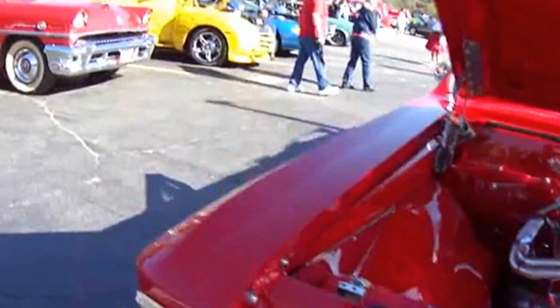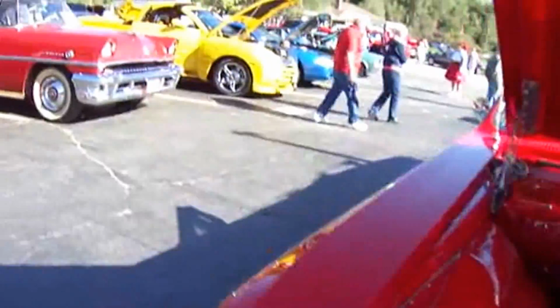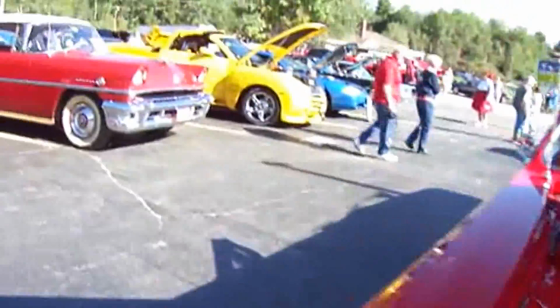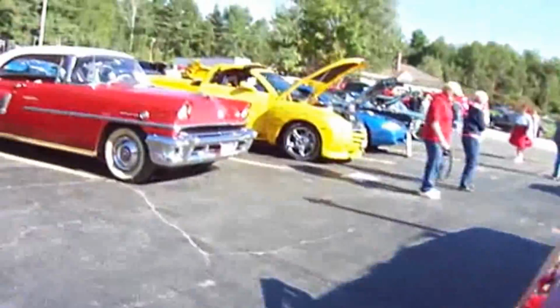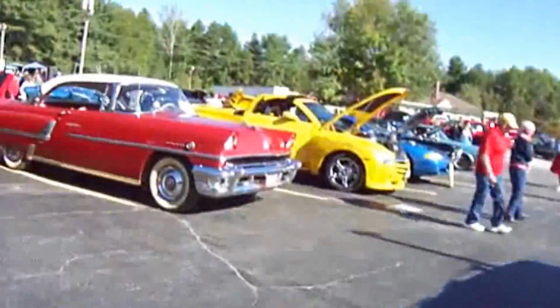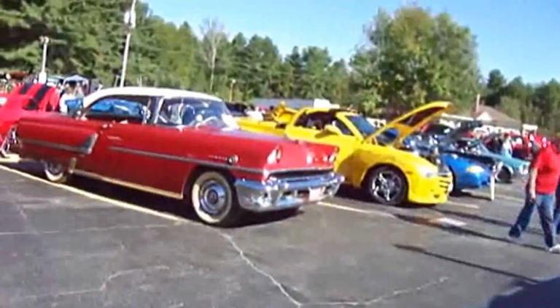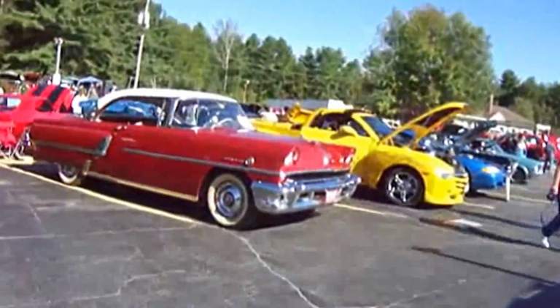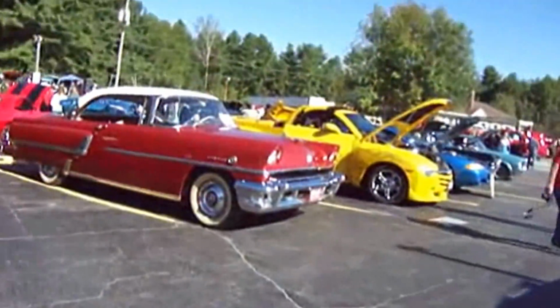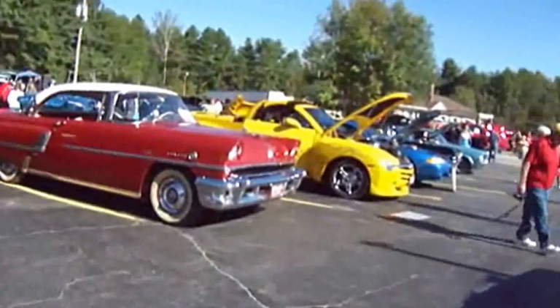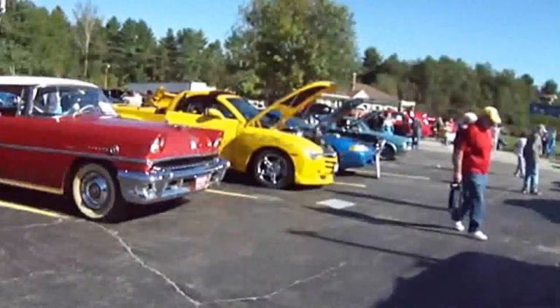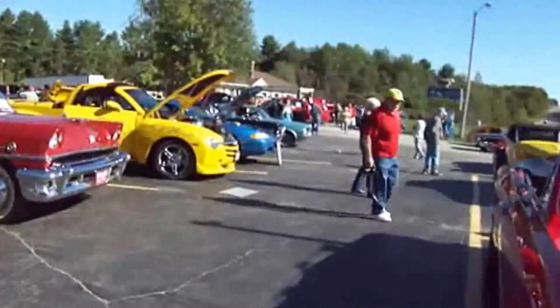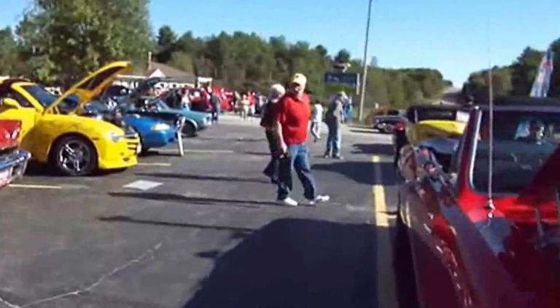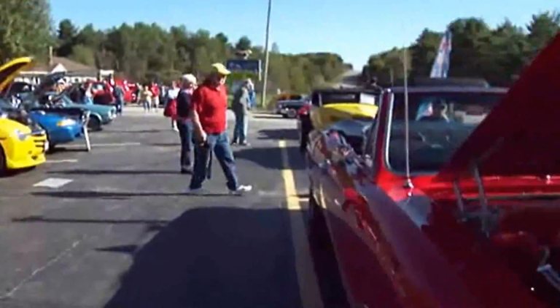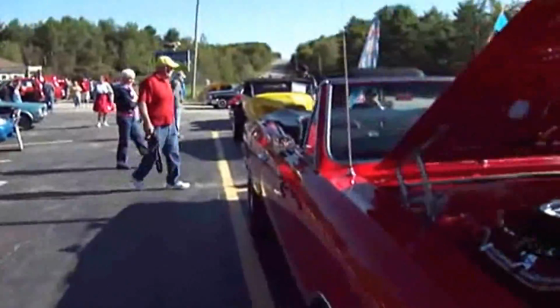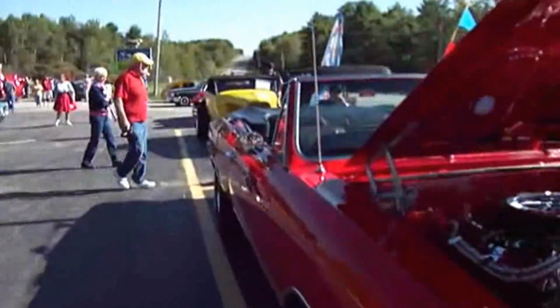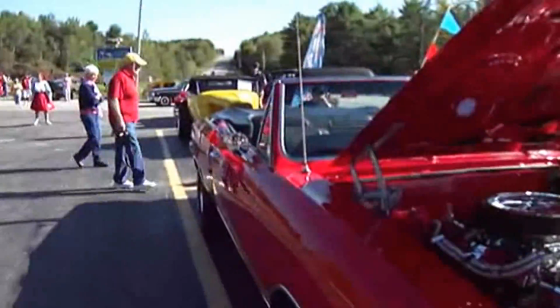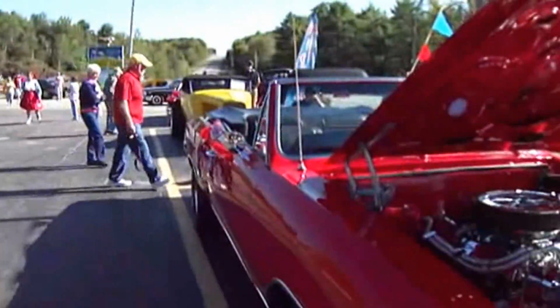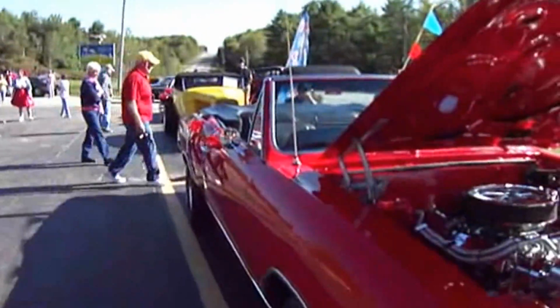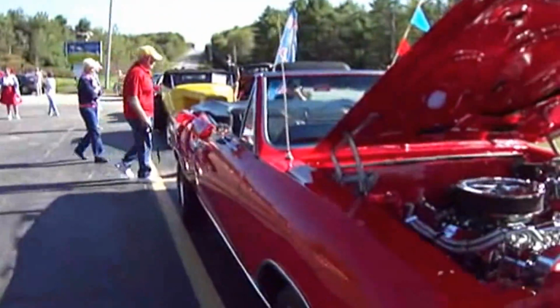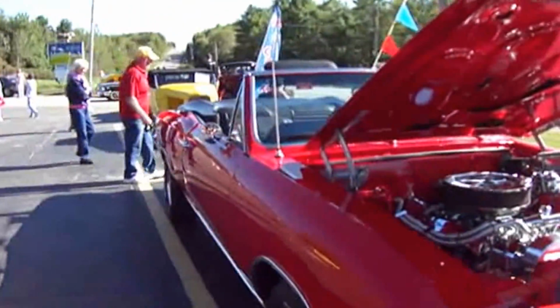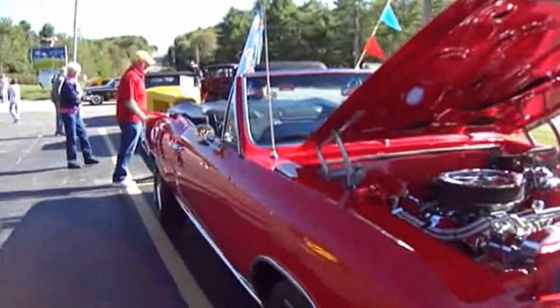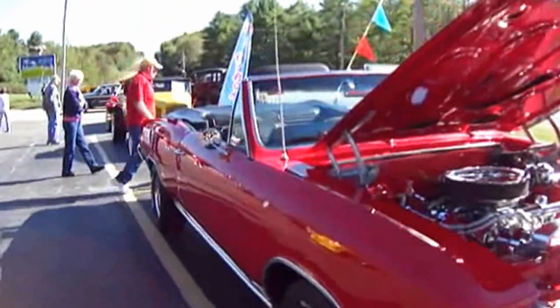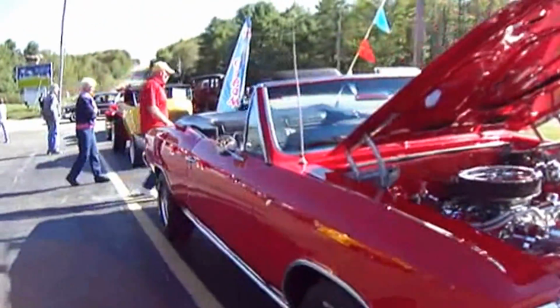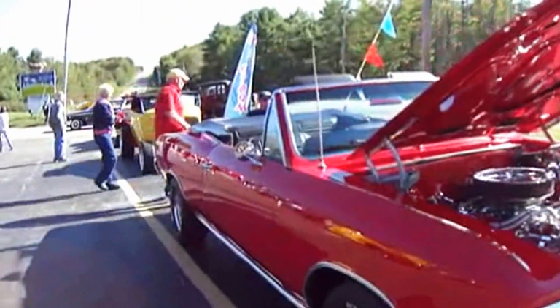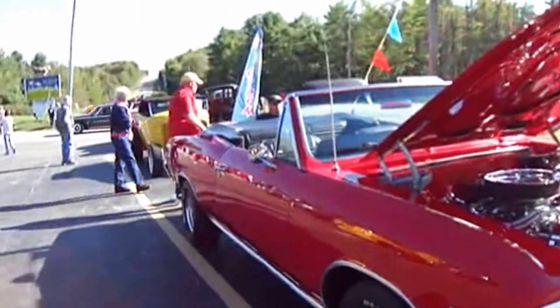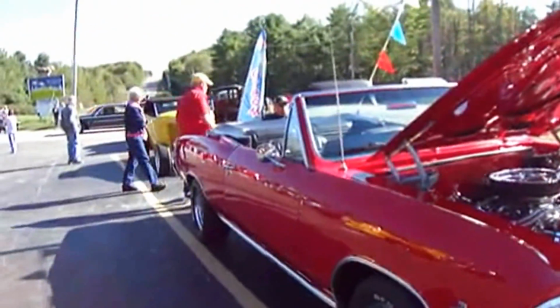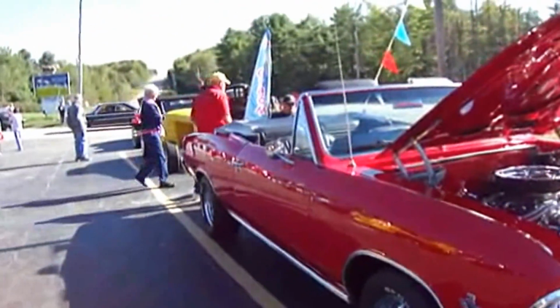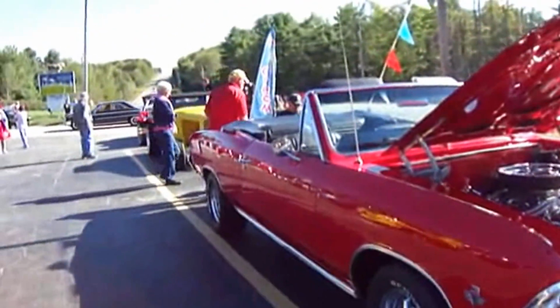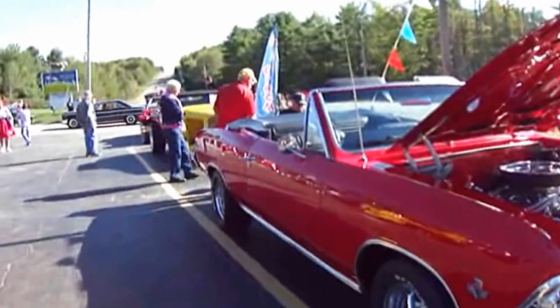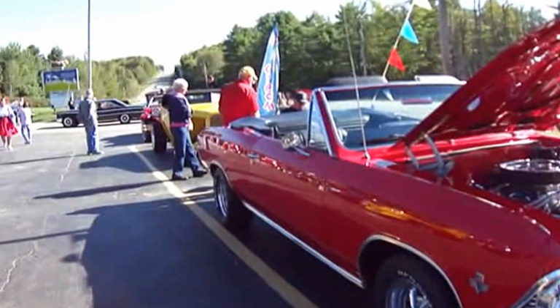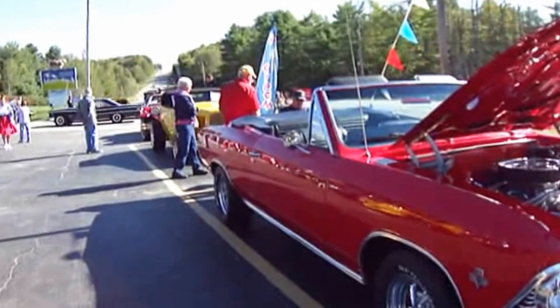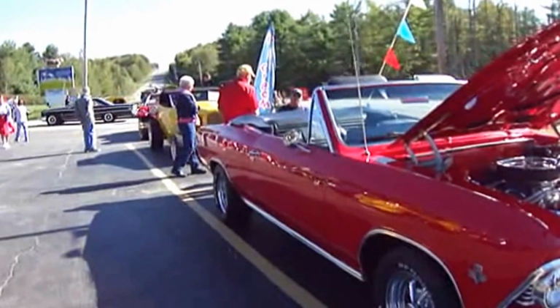Okay, we're at the car show. Here's a couple of extra vehicles here.